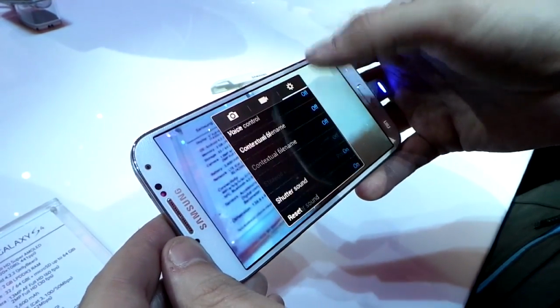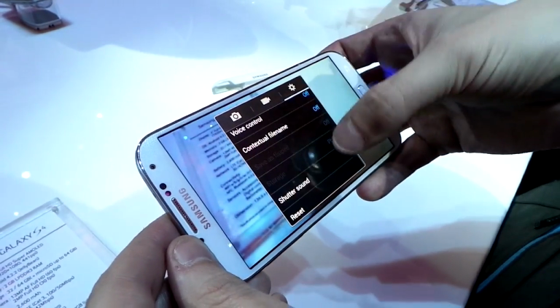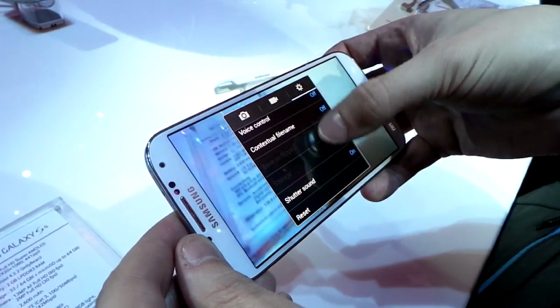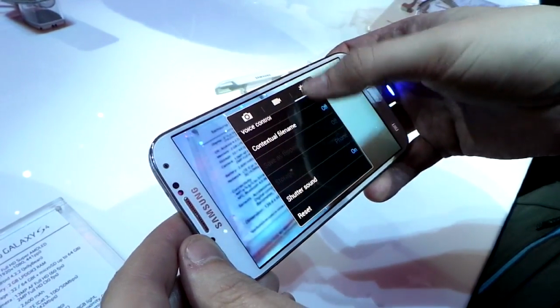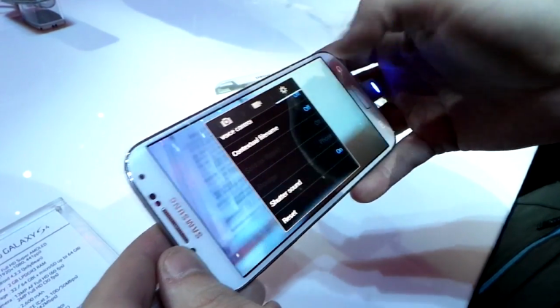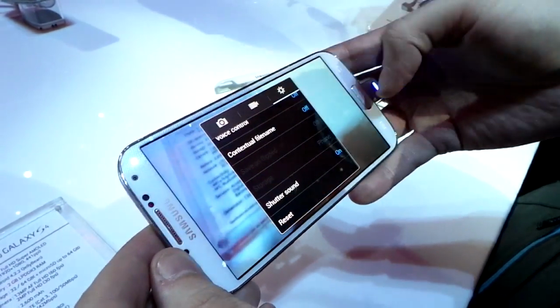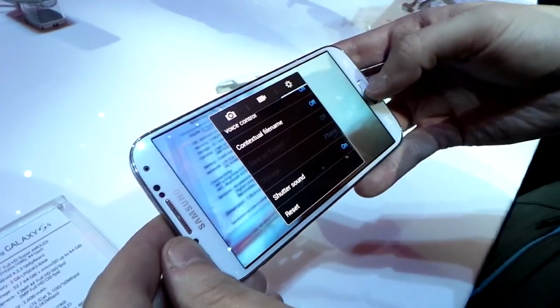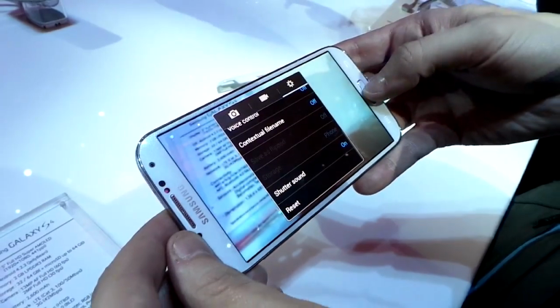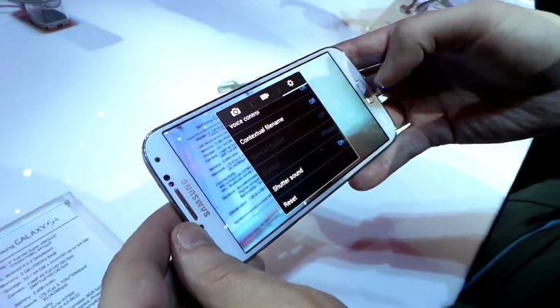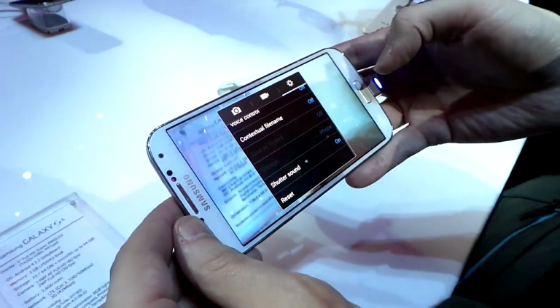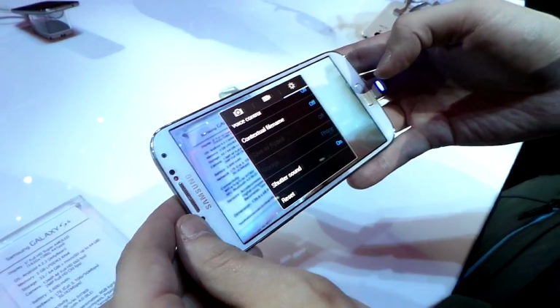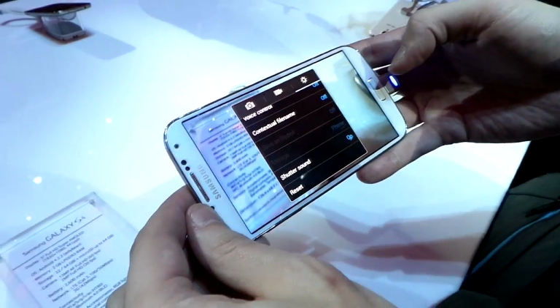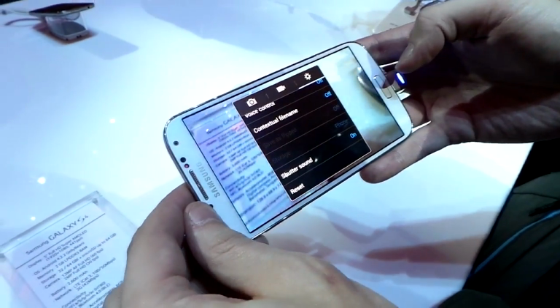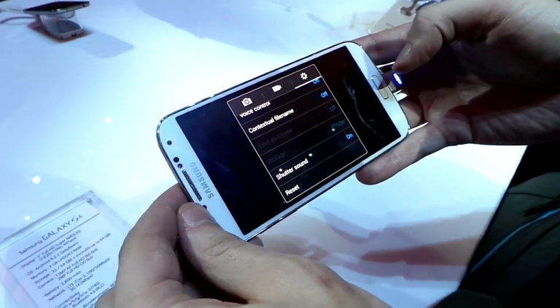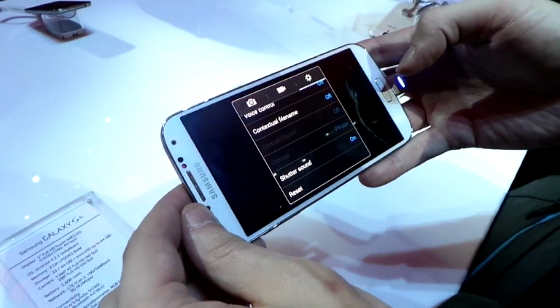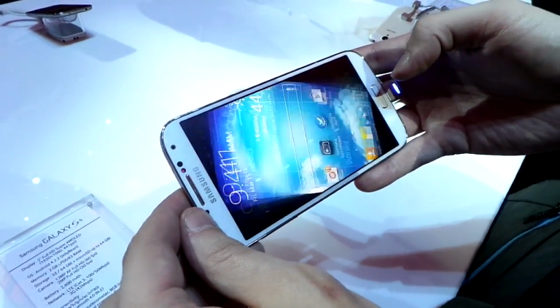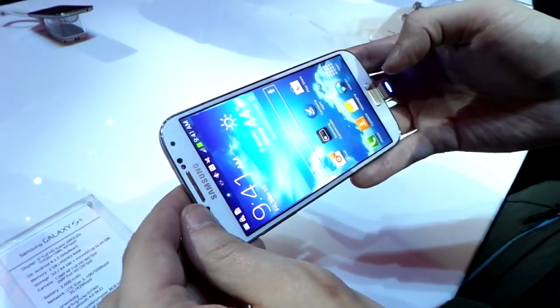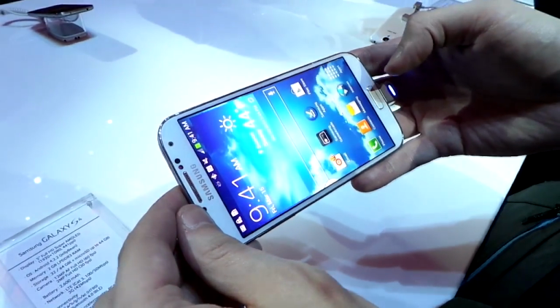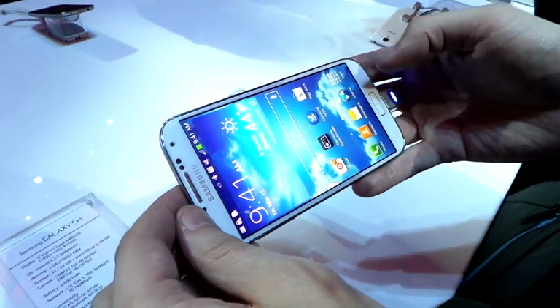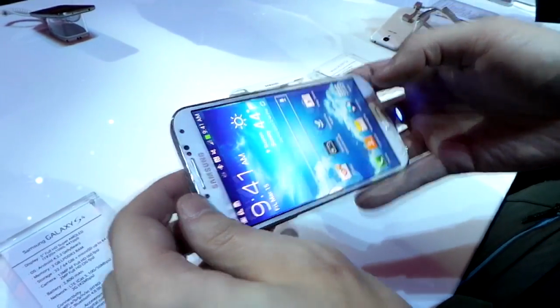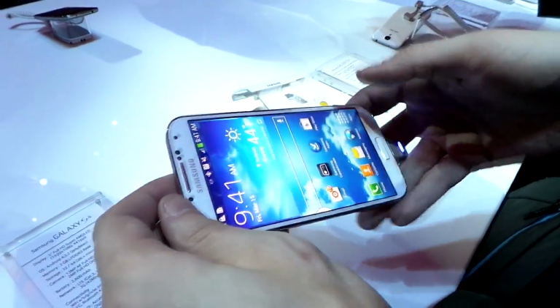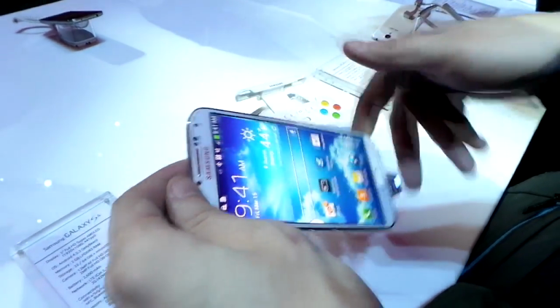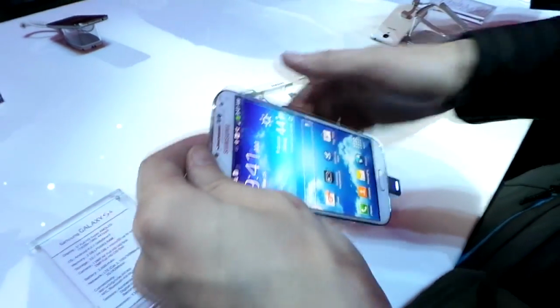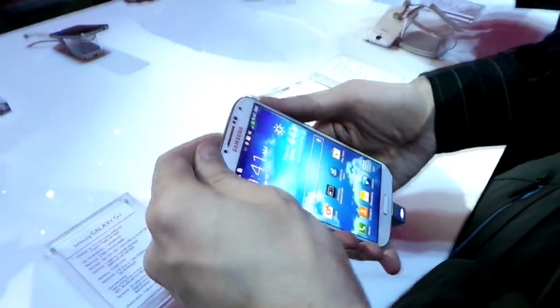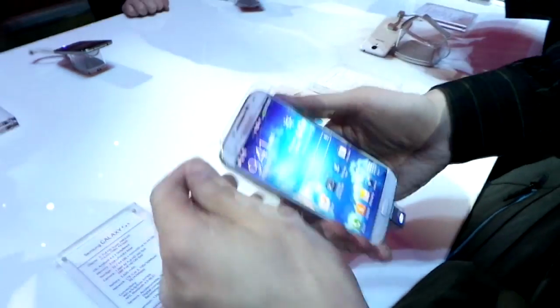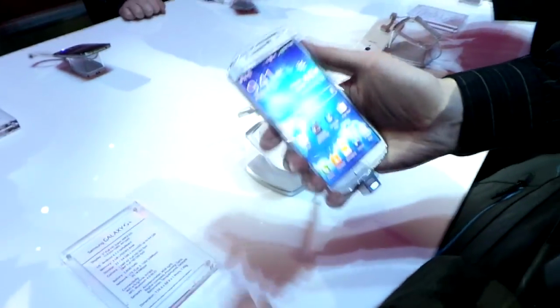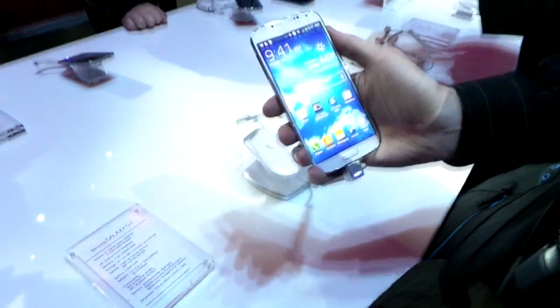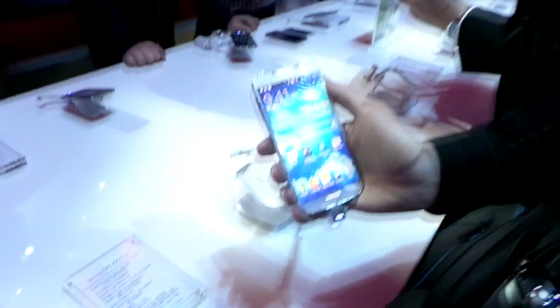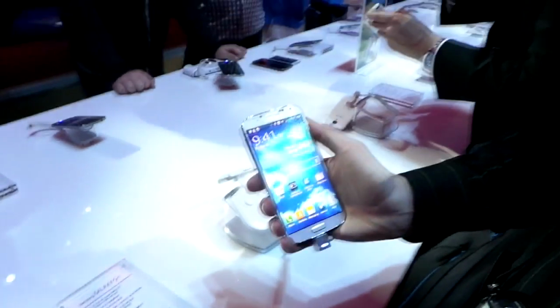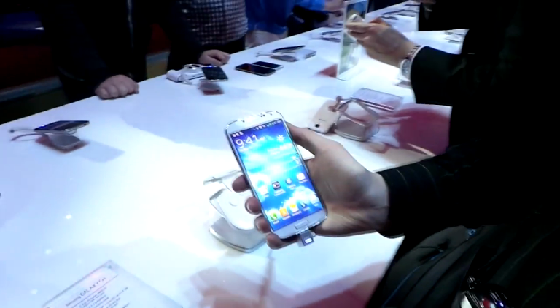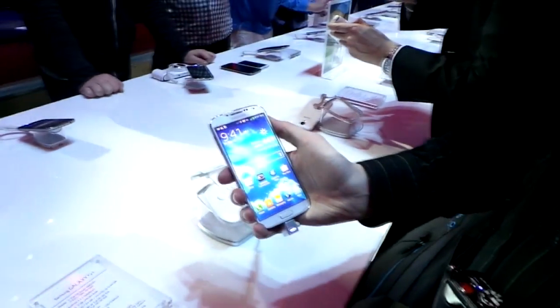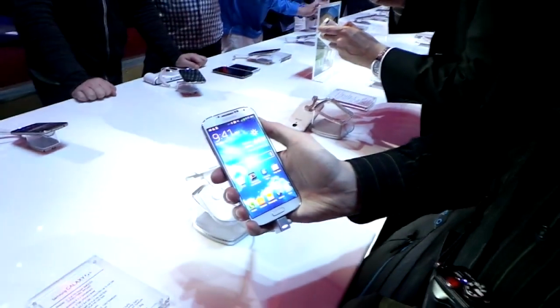And that's kind of a quick overview of the Samsung Galaxy S4 camera.